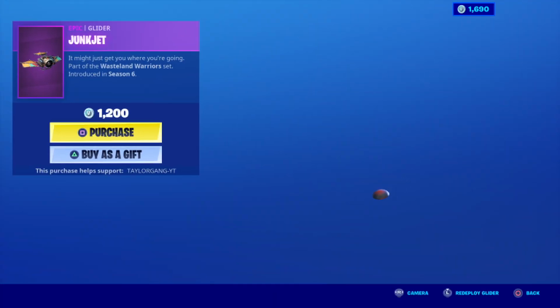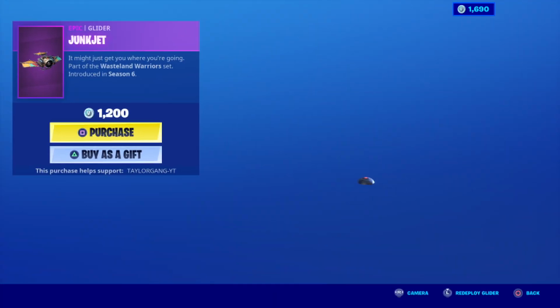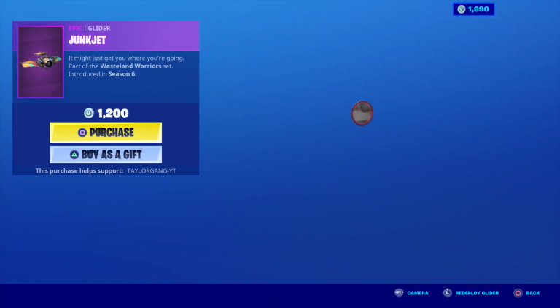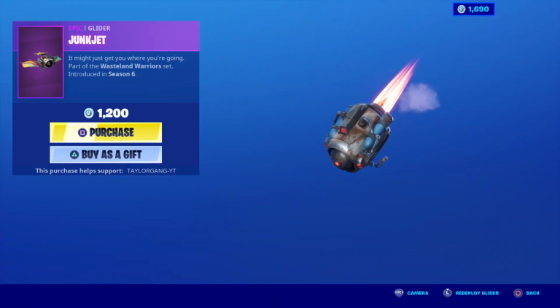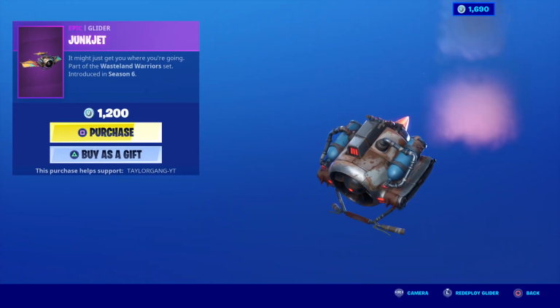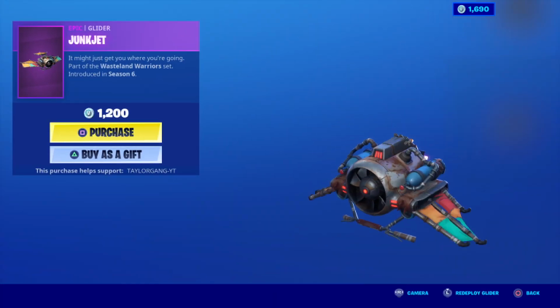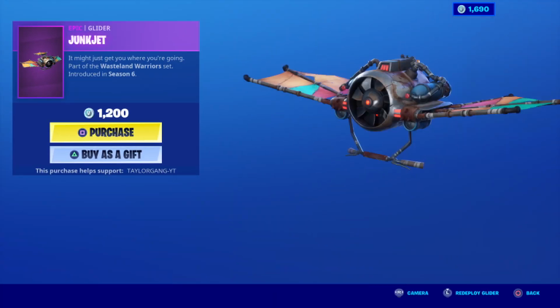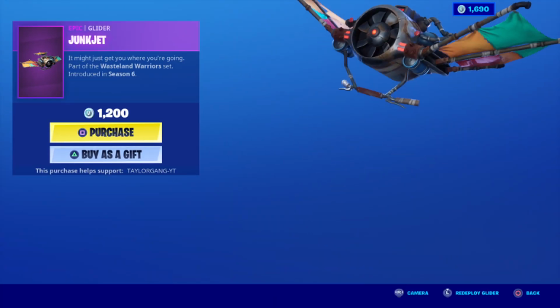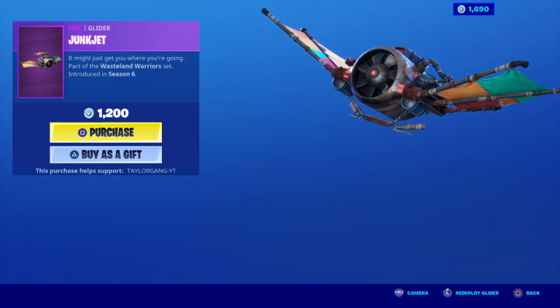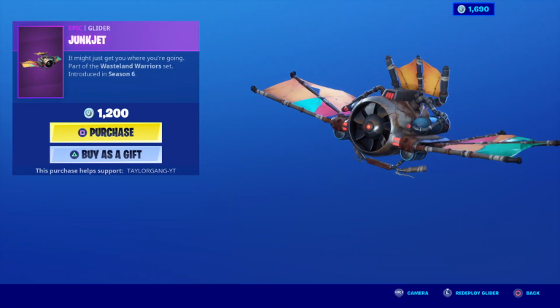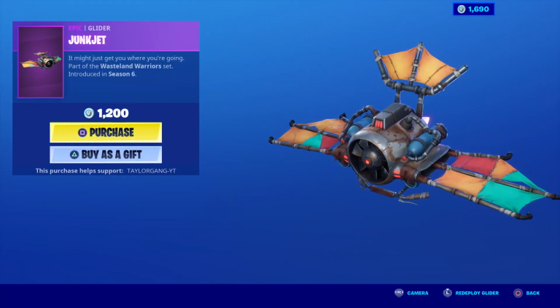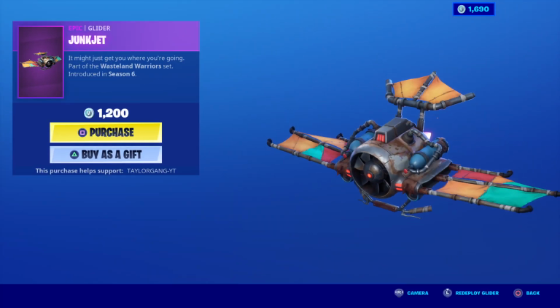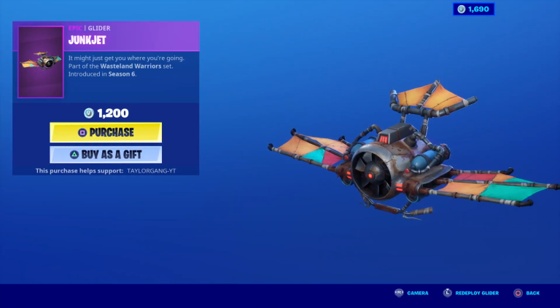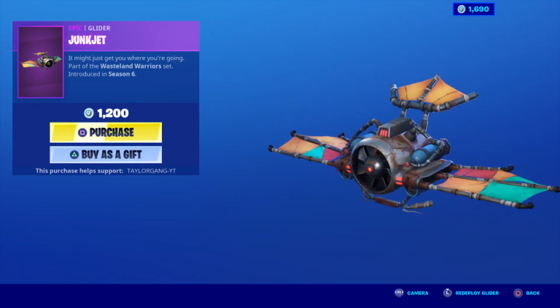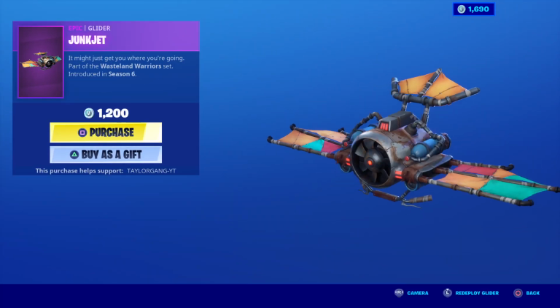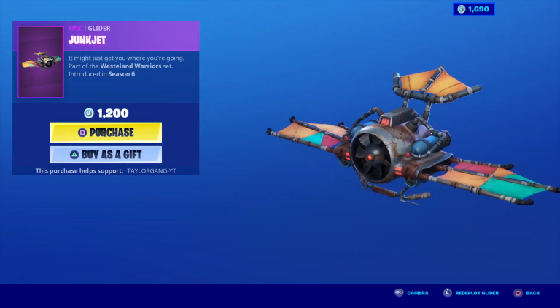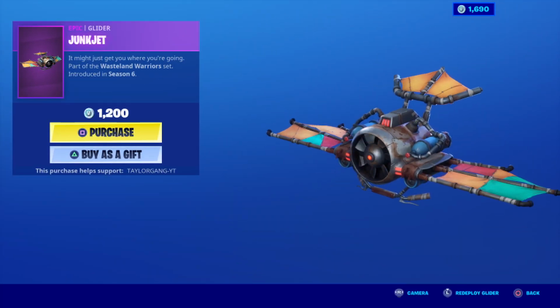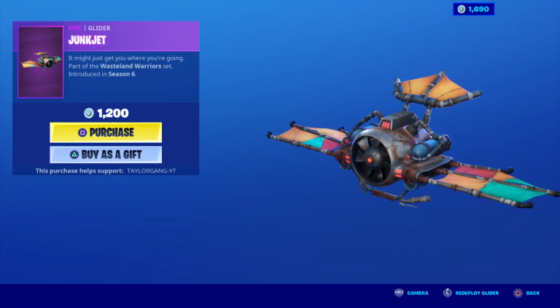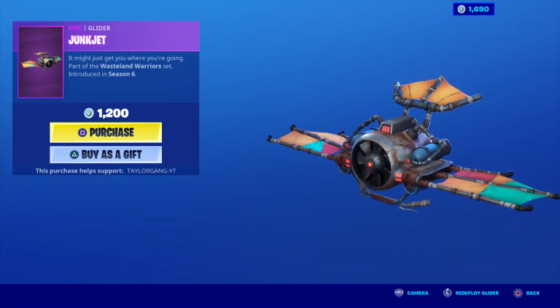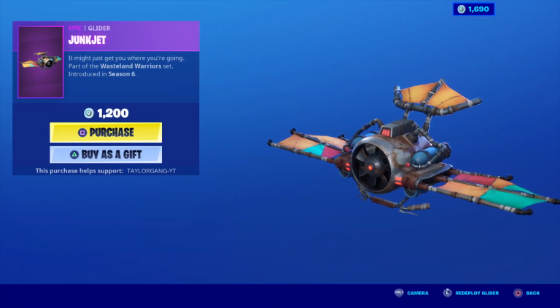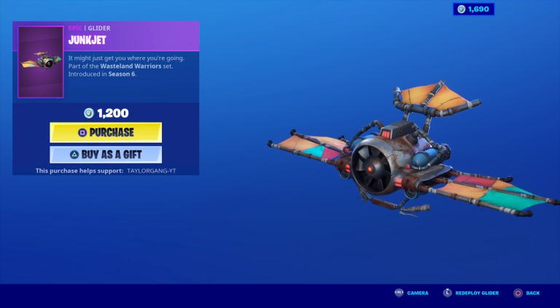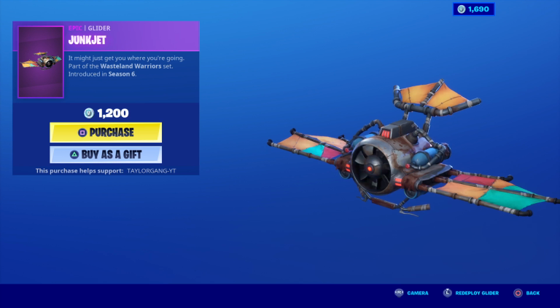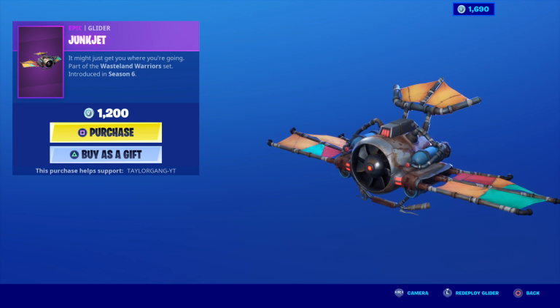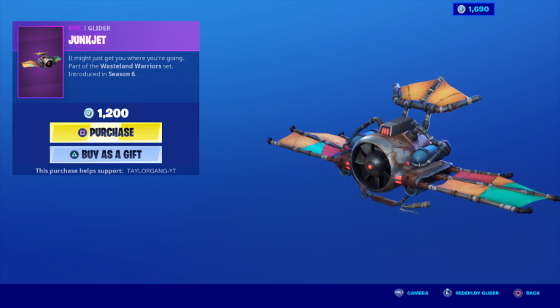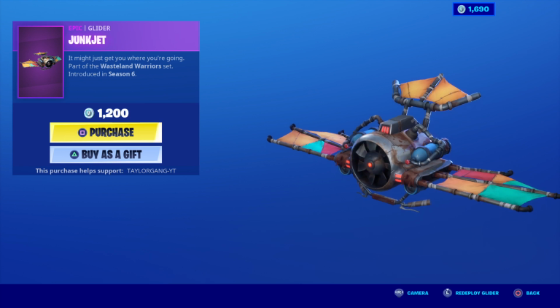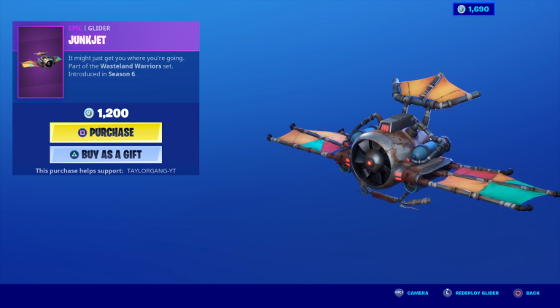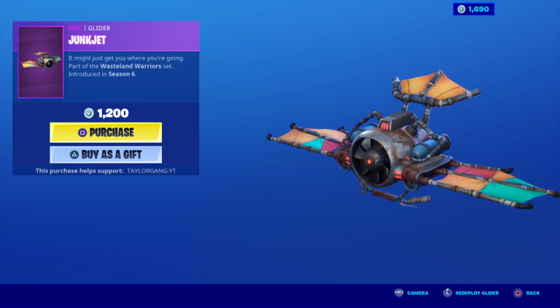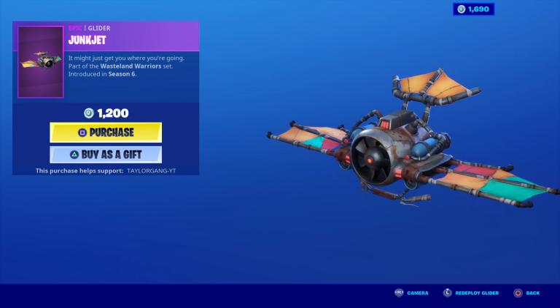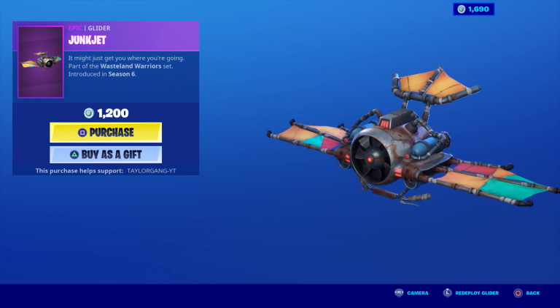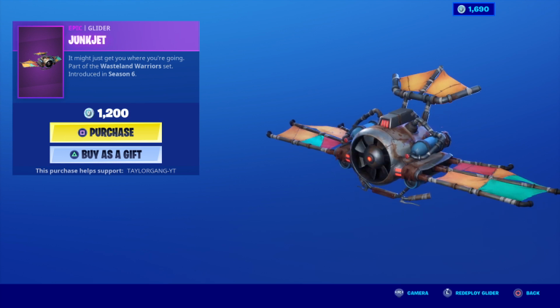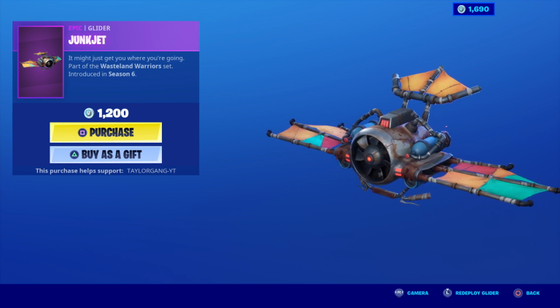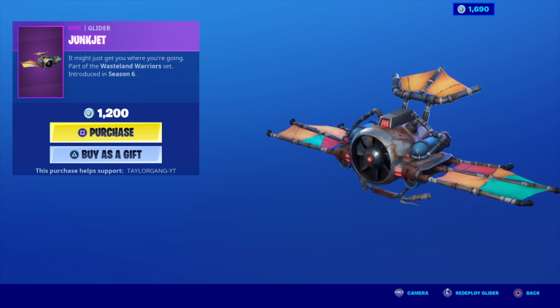And last but not least, we have the Junk Jet. That's gonna do it for today's item shop video. I'll see you at the next one.